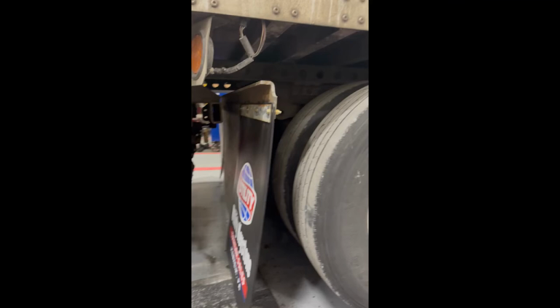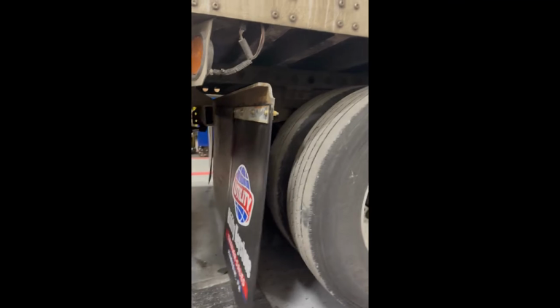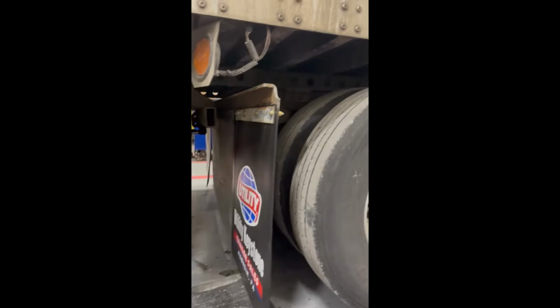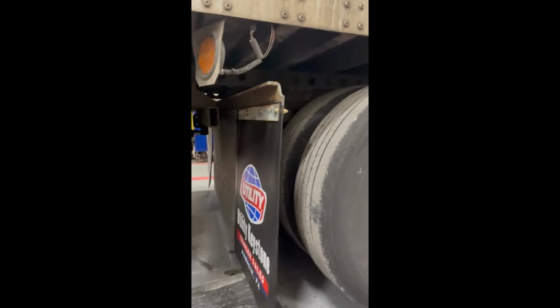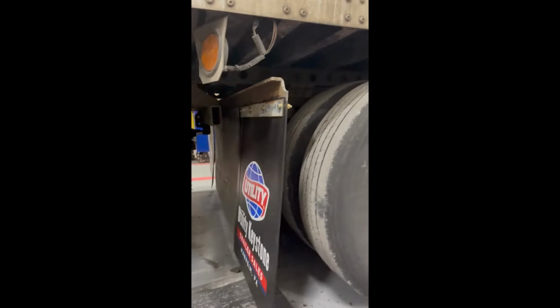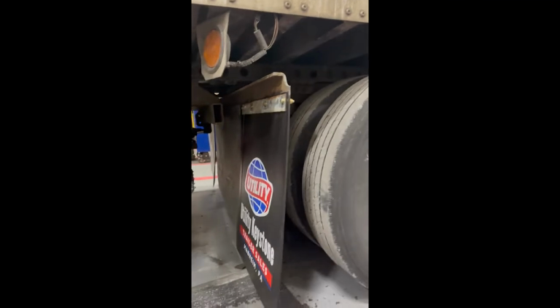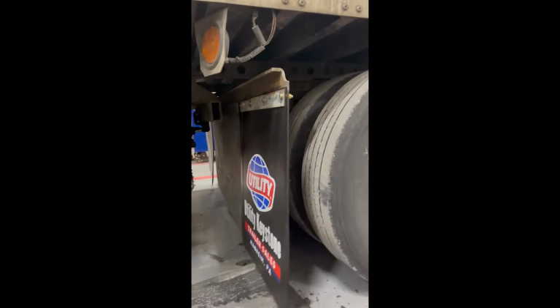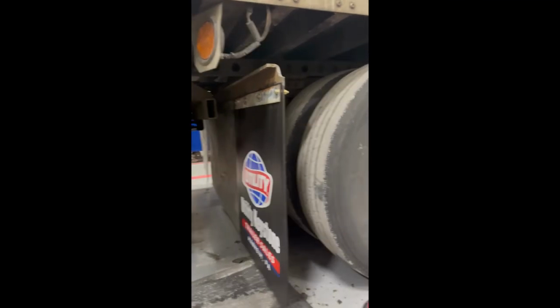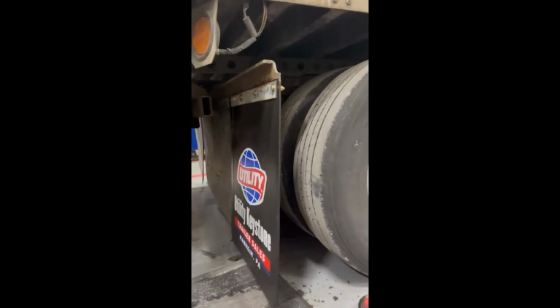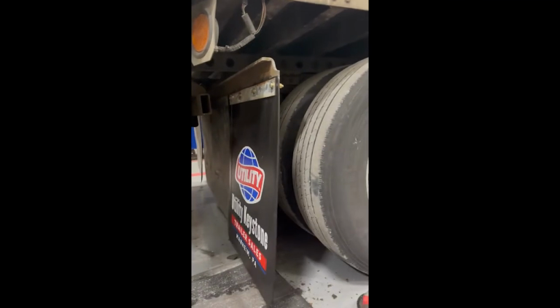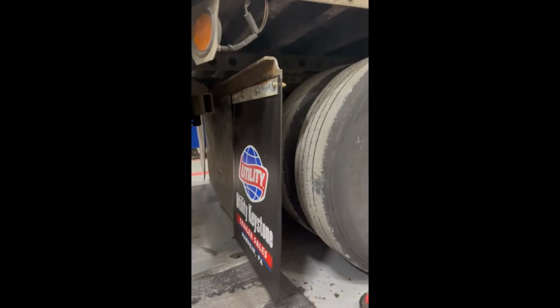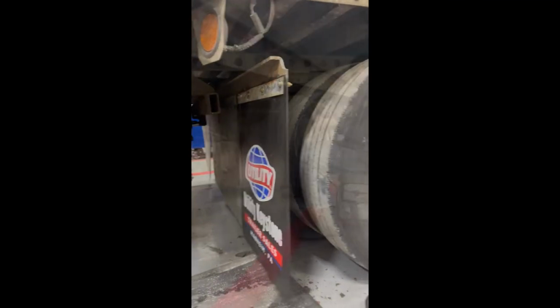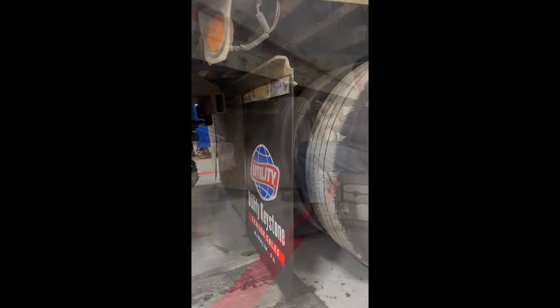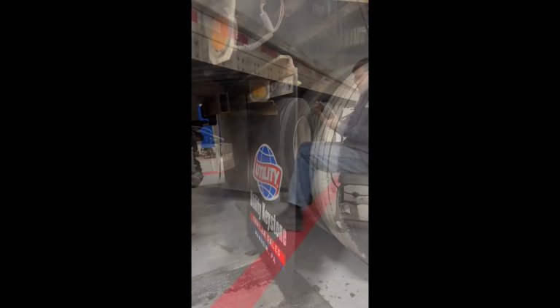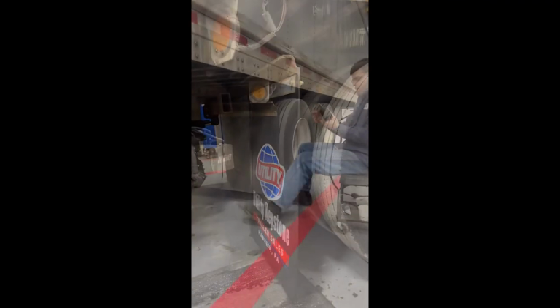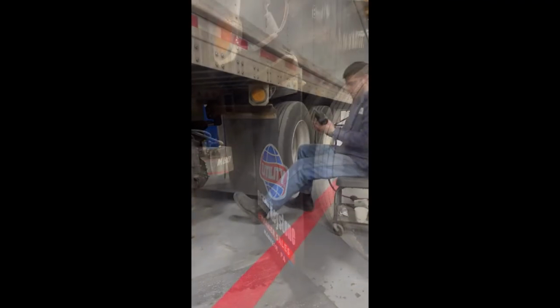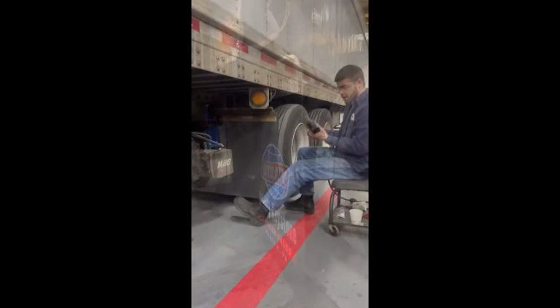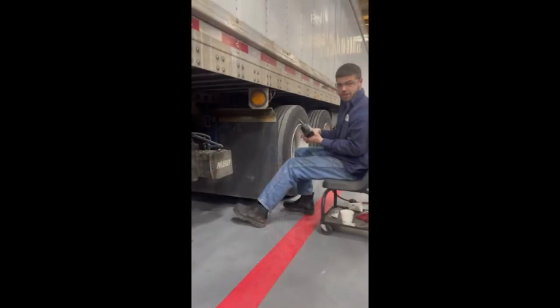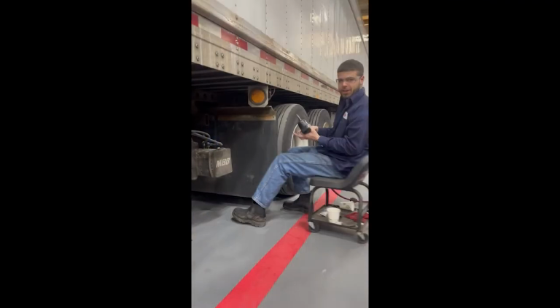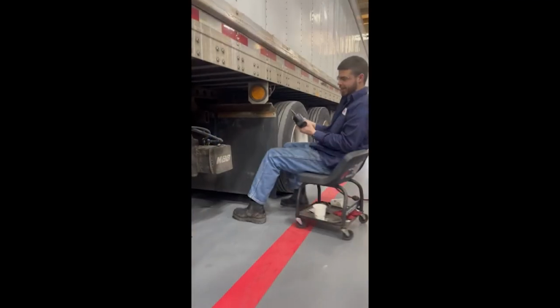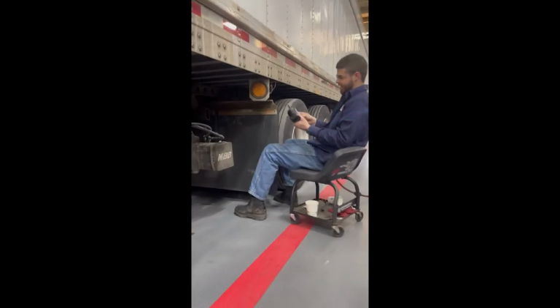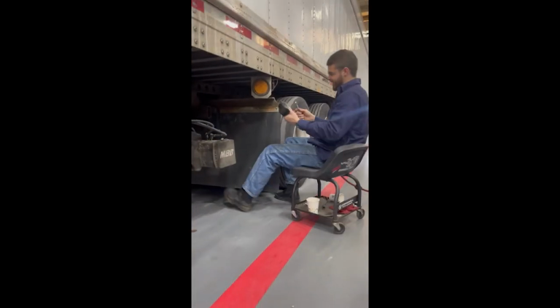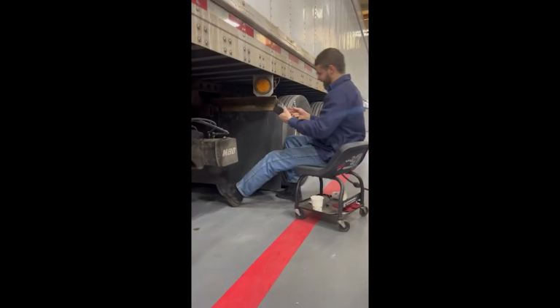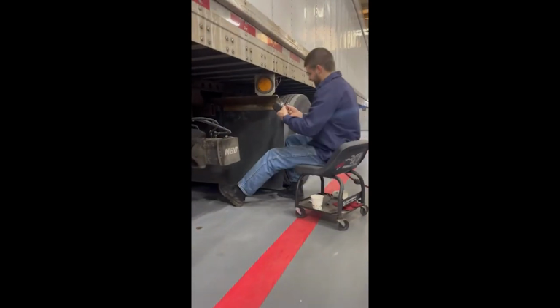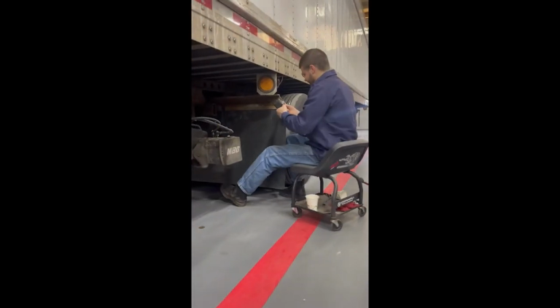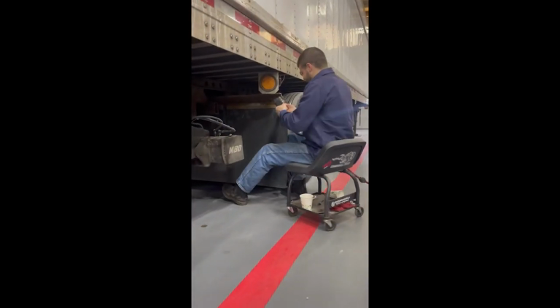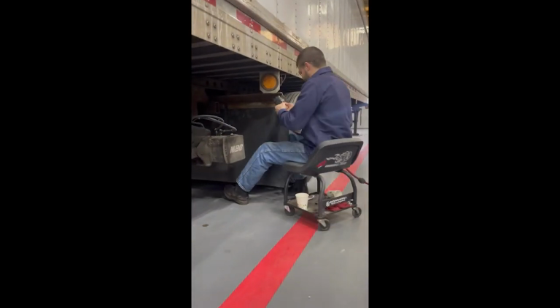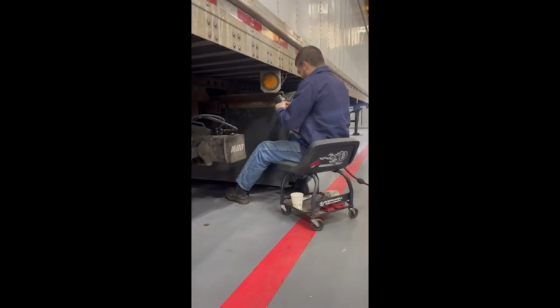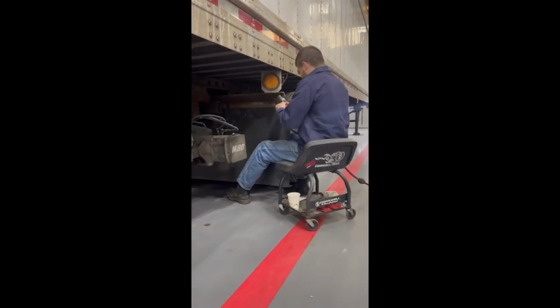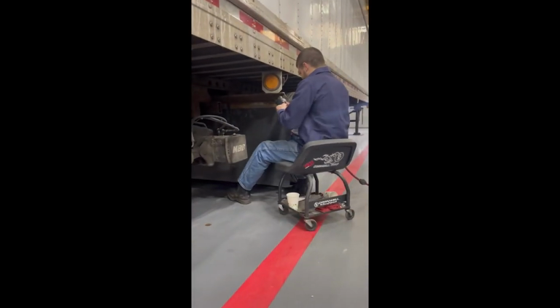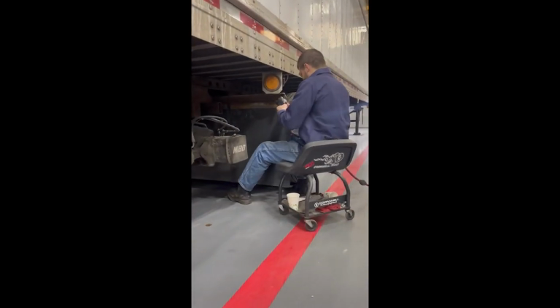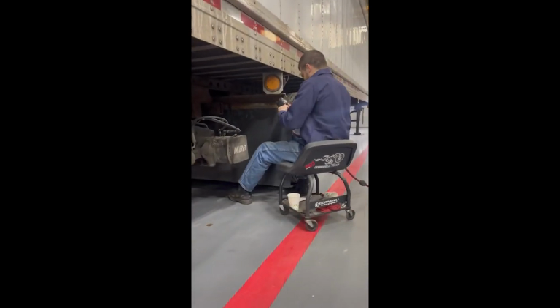Welcome to today's episode of Tech Tip Tuesday. Today we will be doing a set of mud flaps.